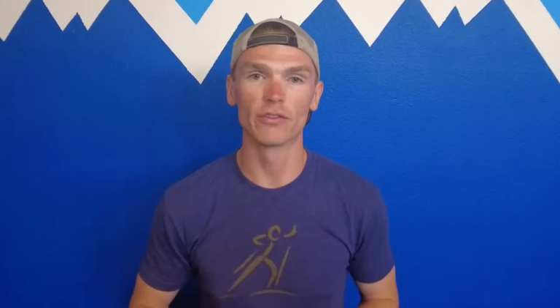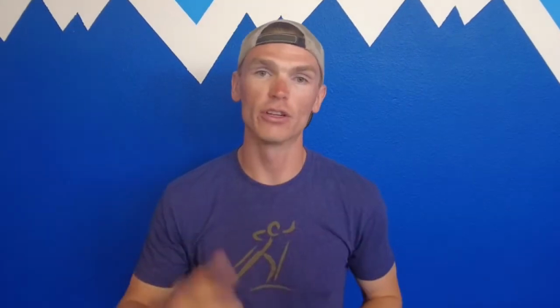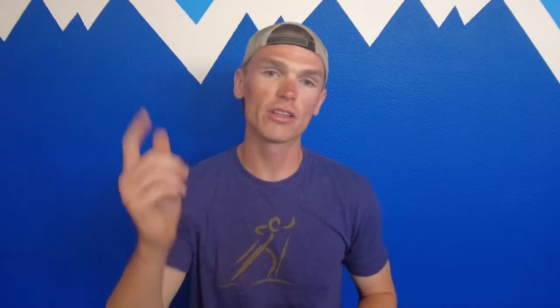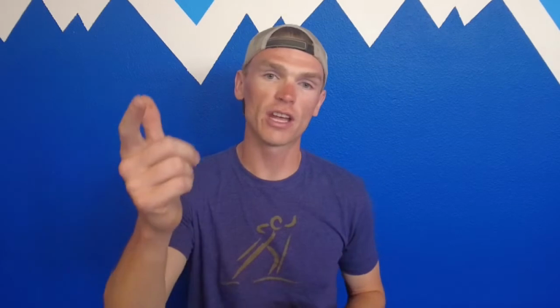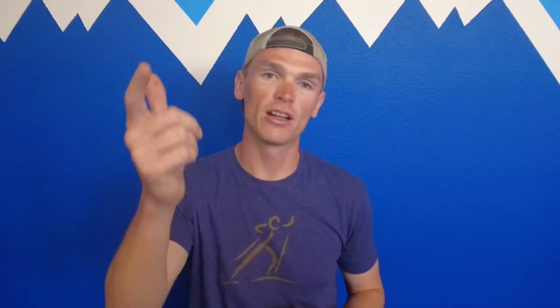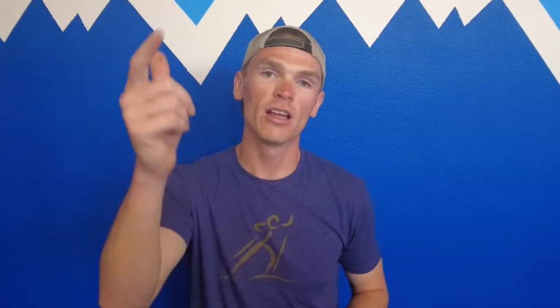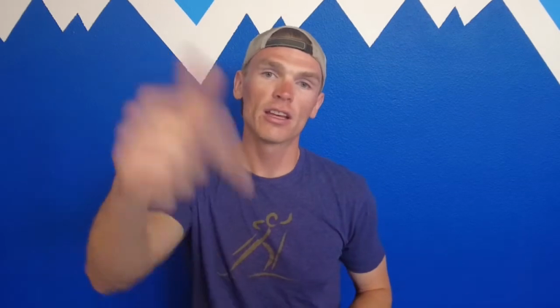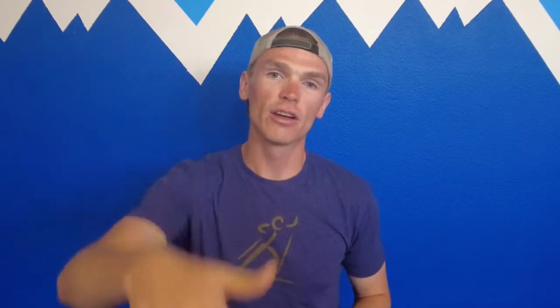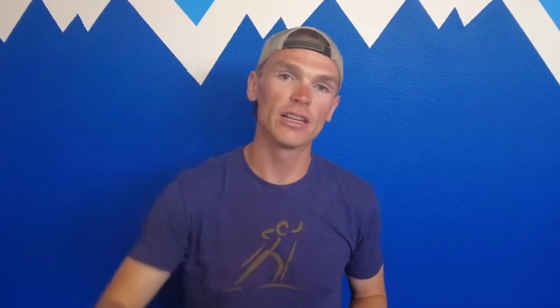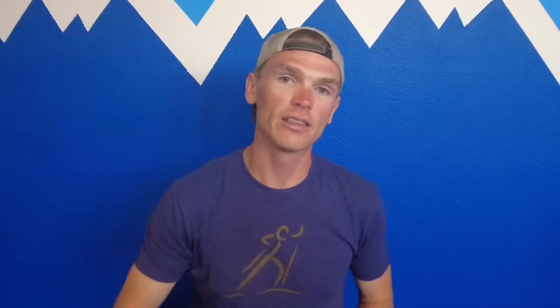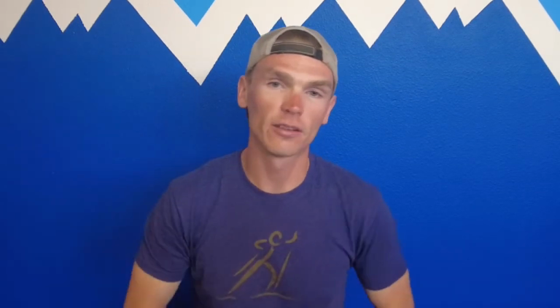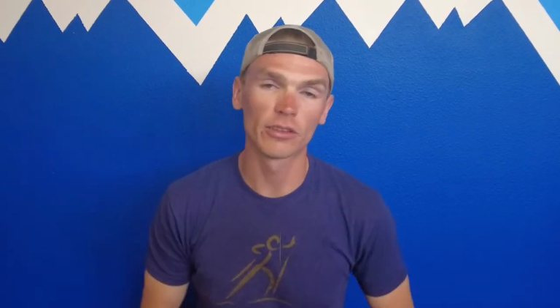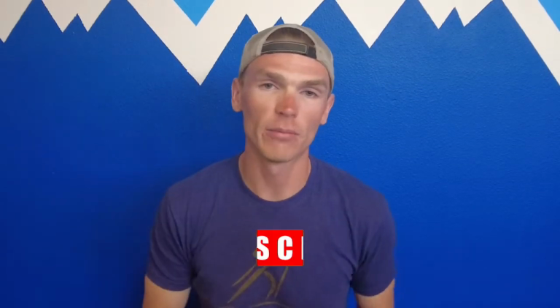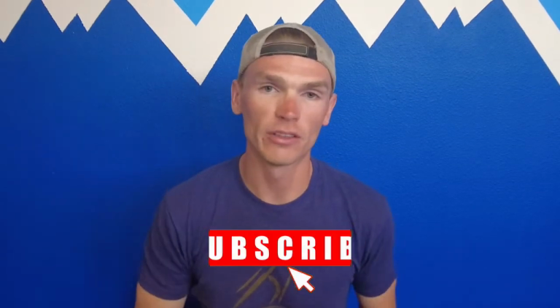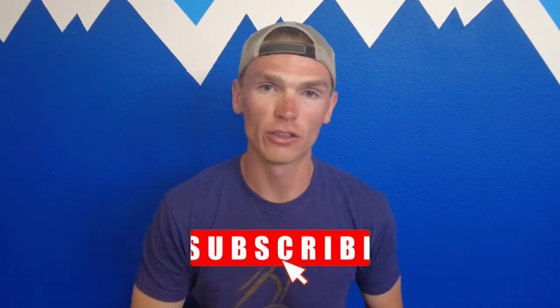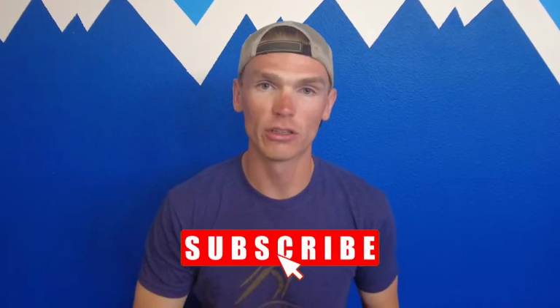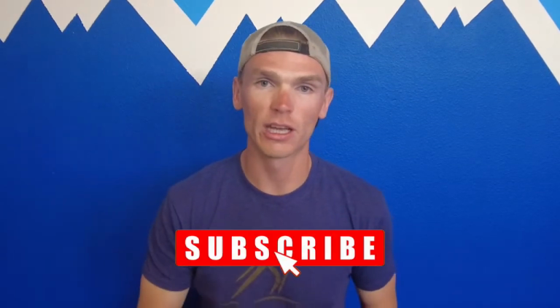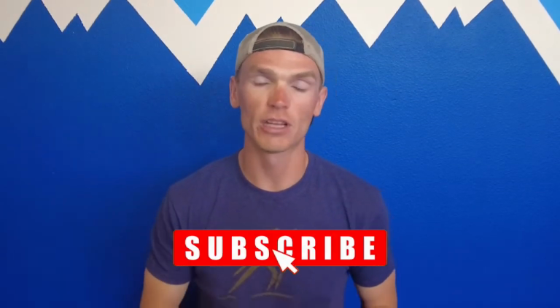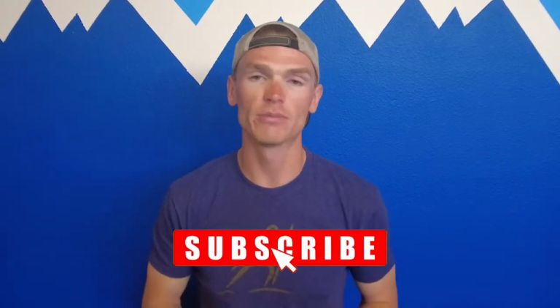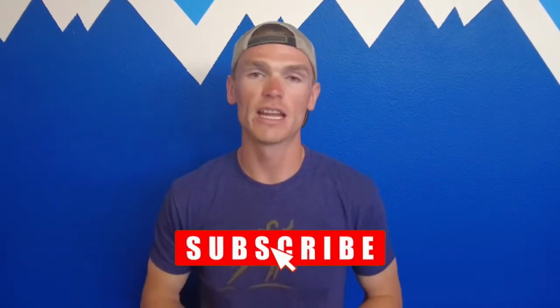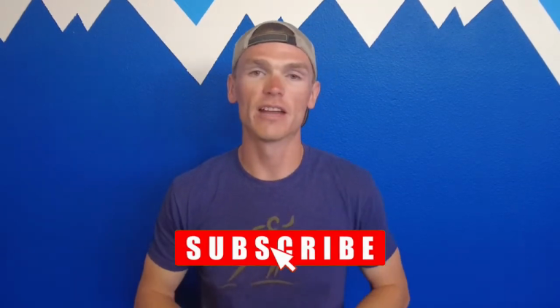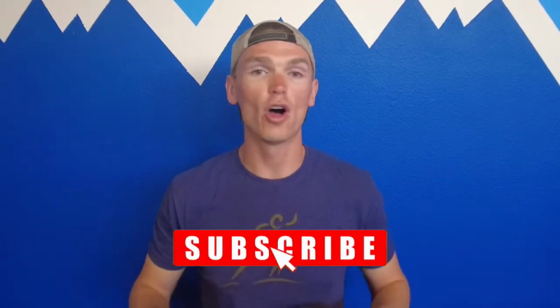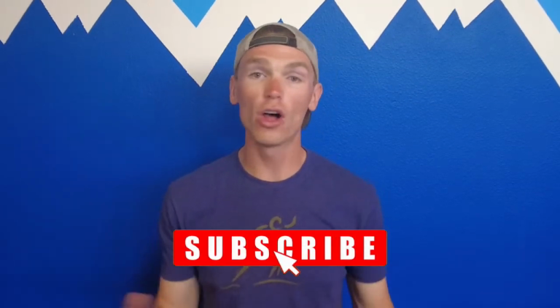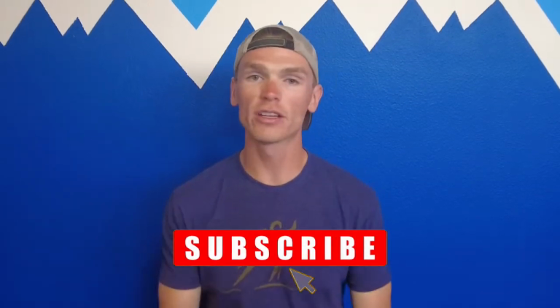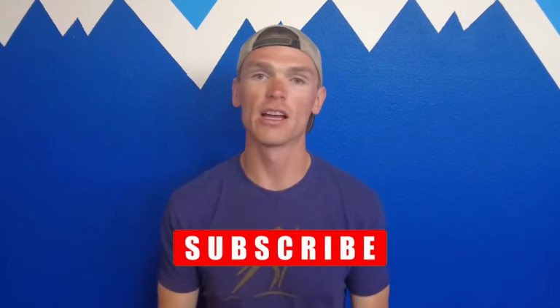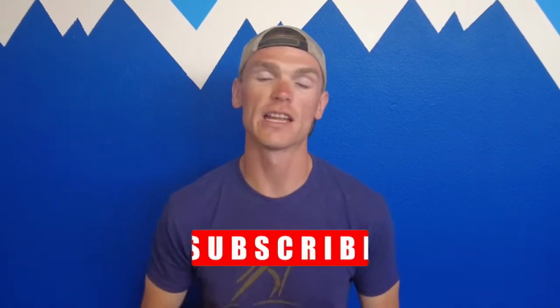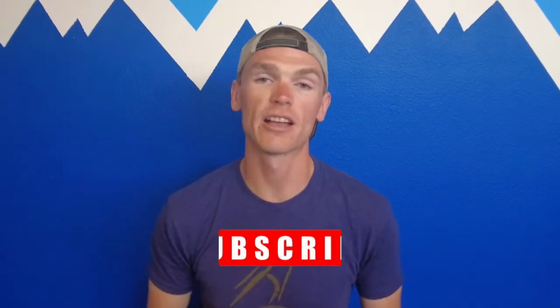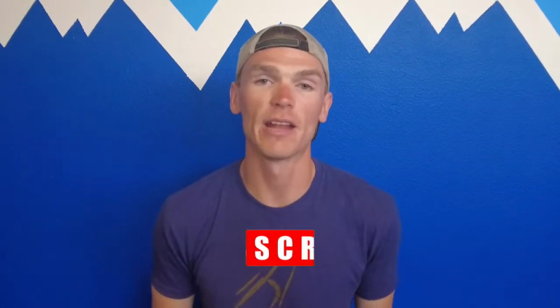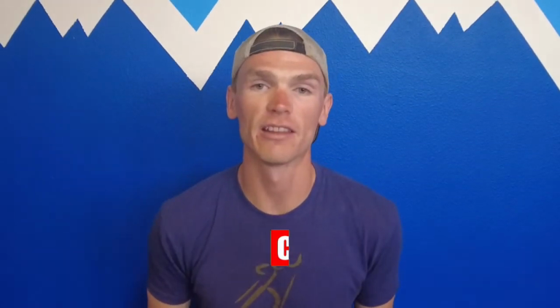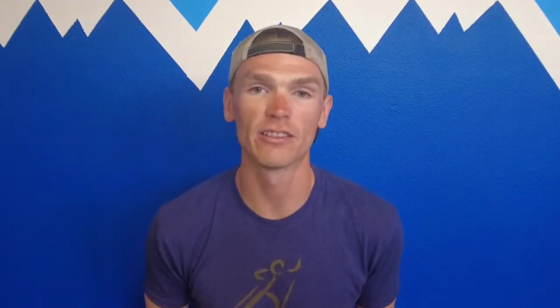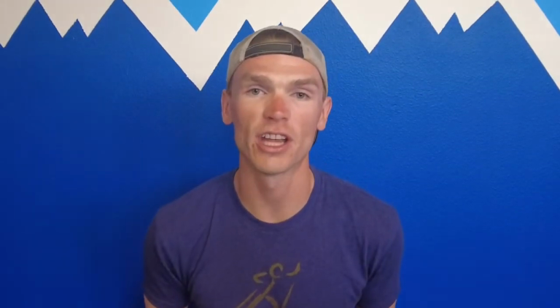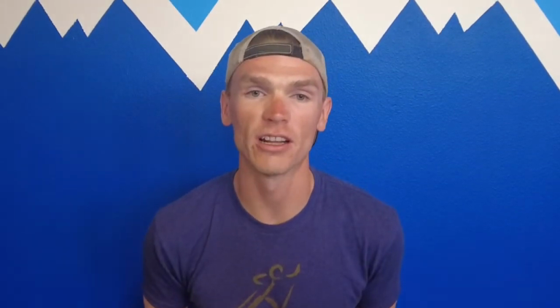If you're new to the channel, go ahead and hit the subscribe button so you are kept up to date on all the content coming out of this channel.